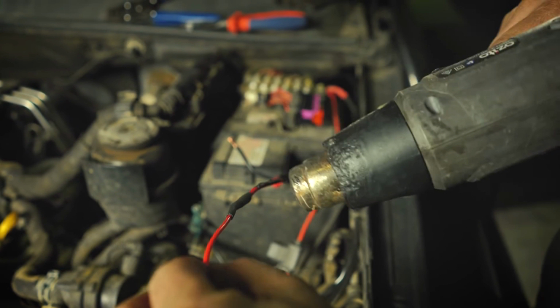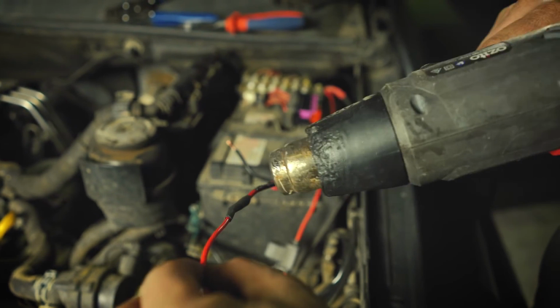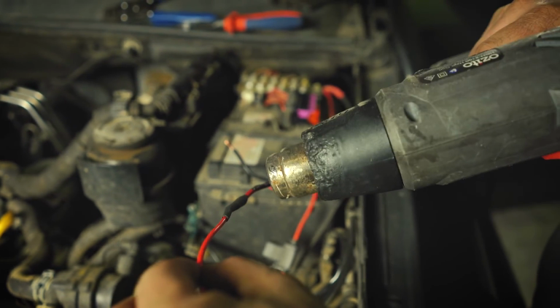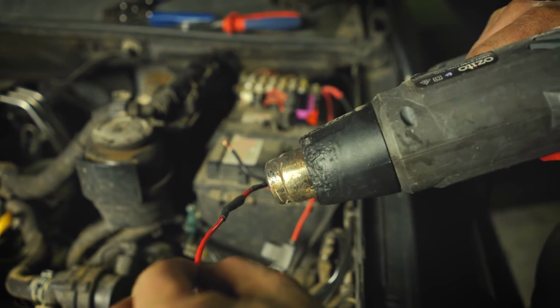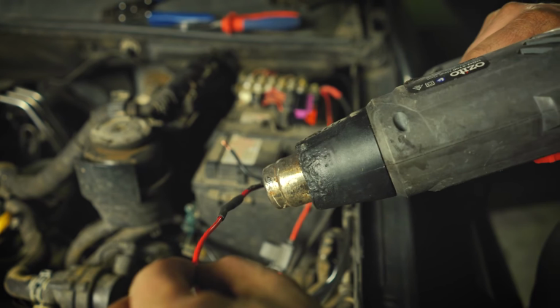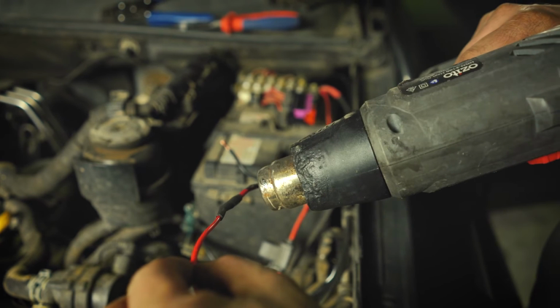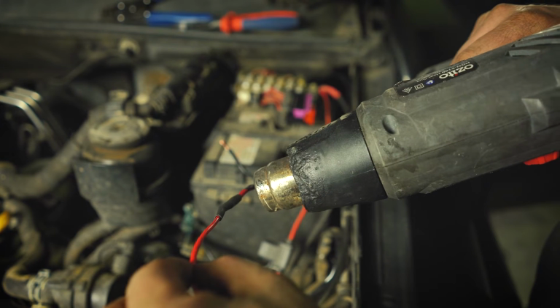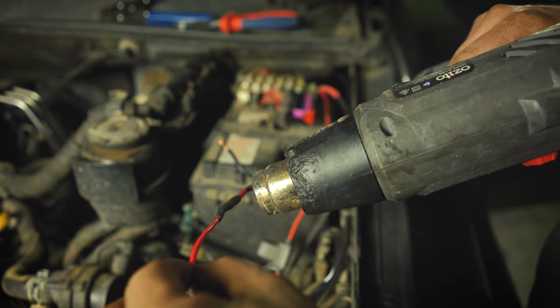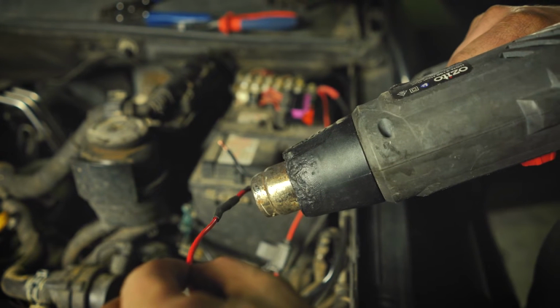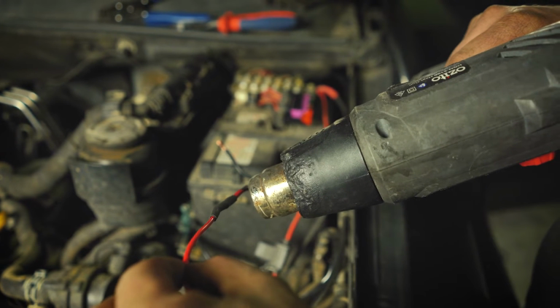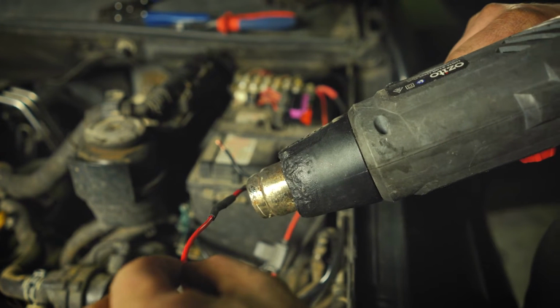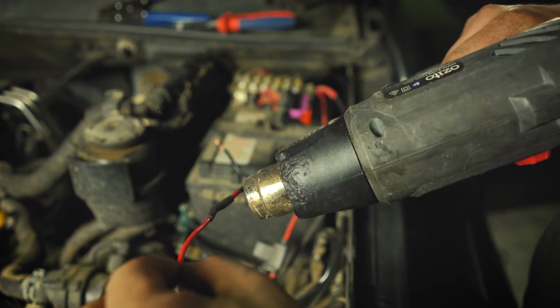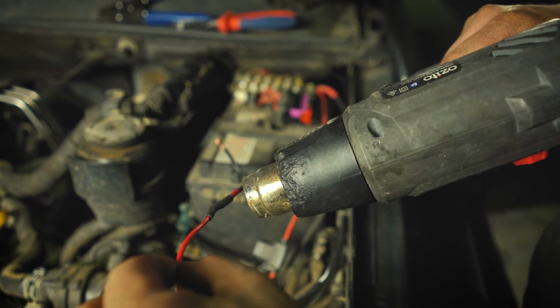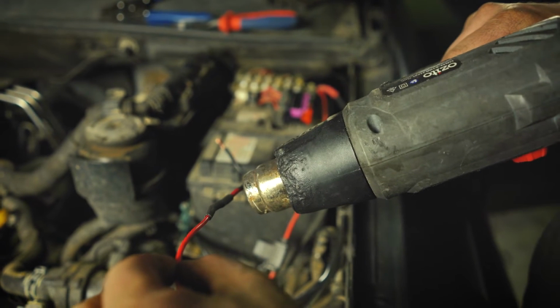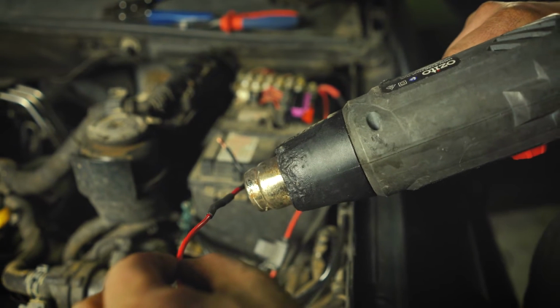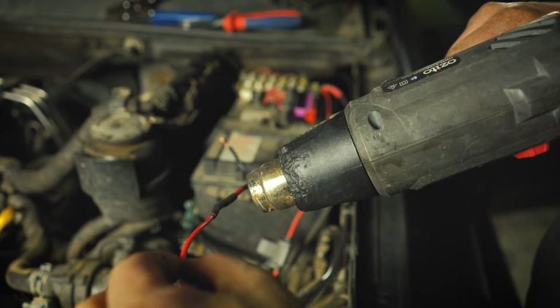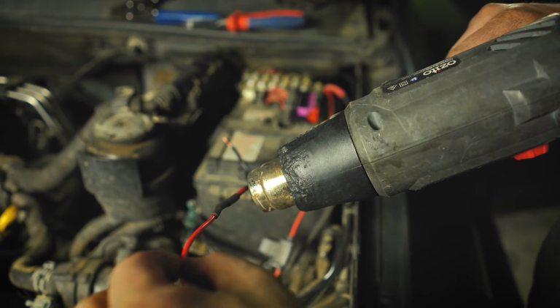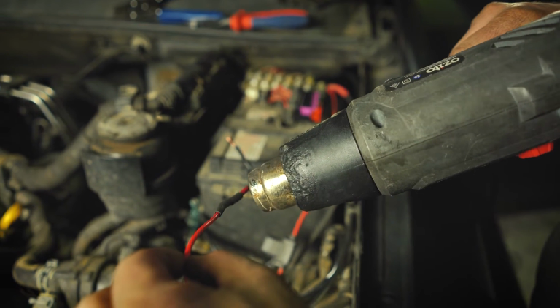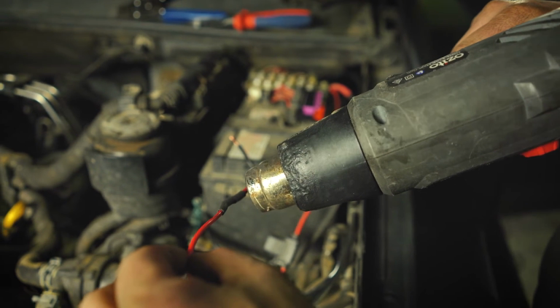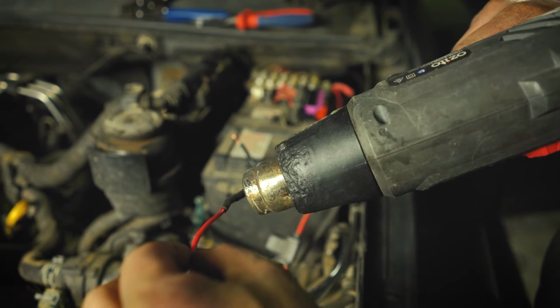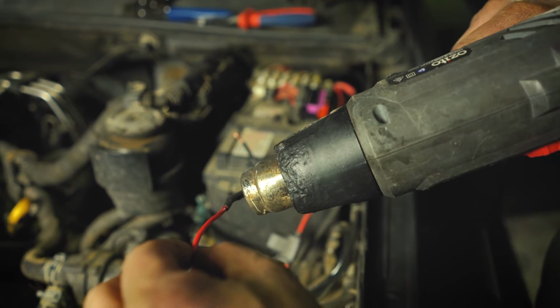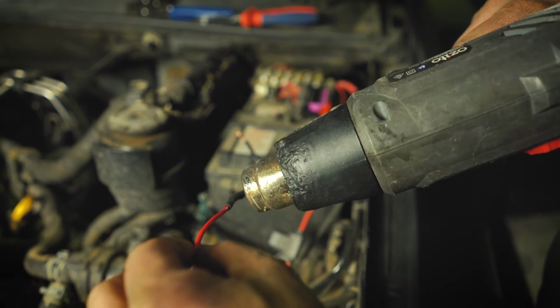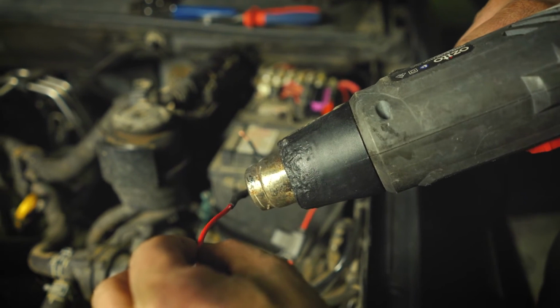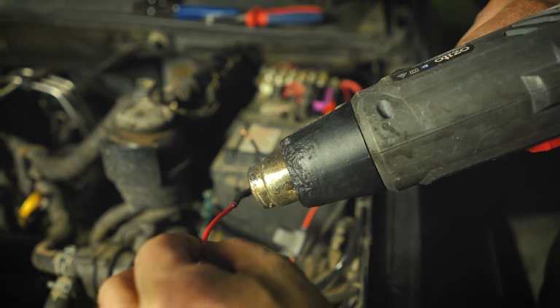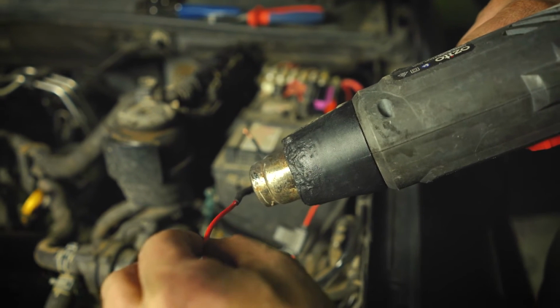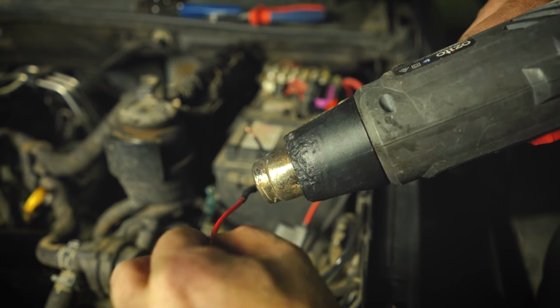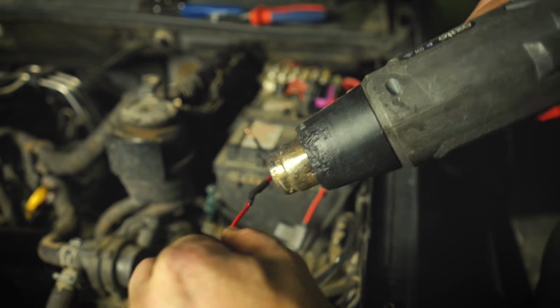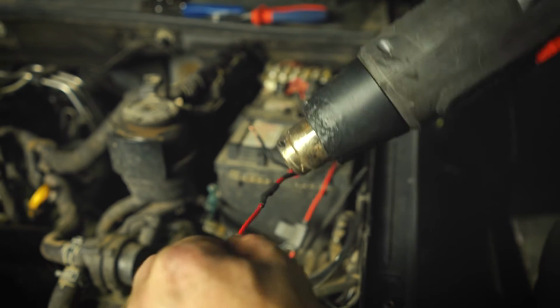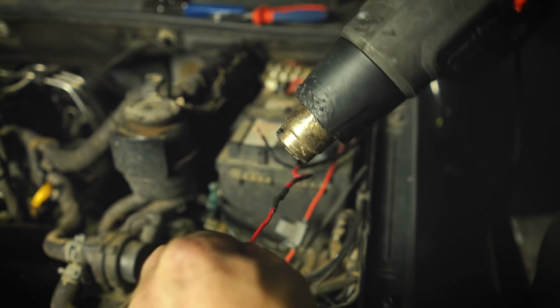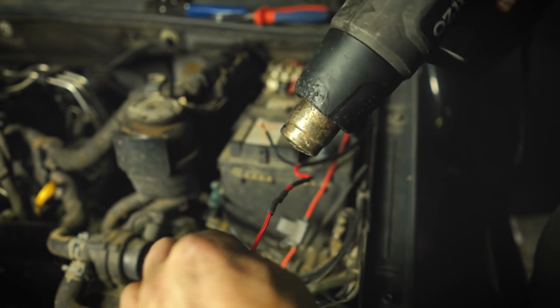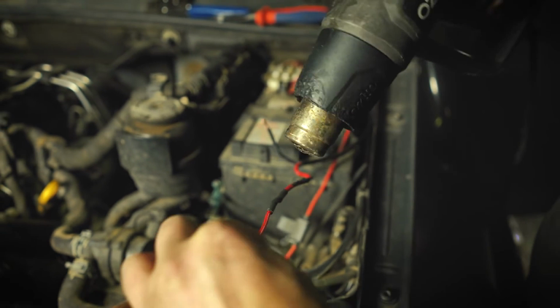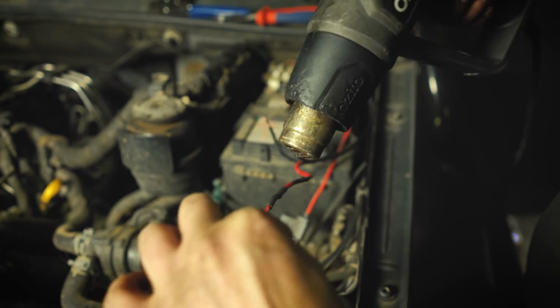Also, be careful not to reverse the black and white wires as this can damage the brake controller unit.